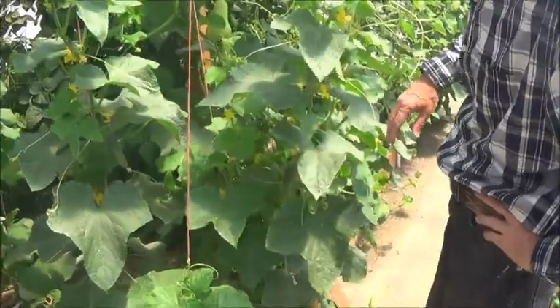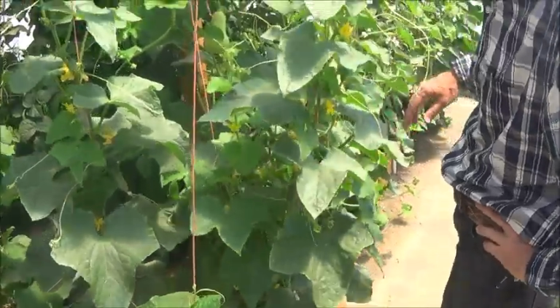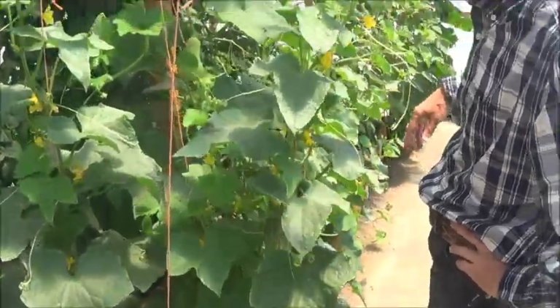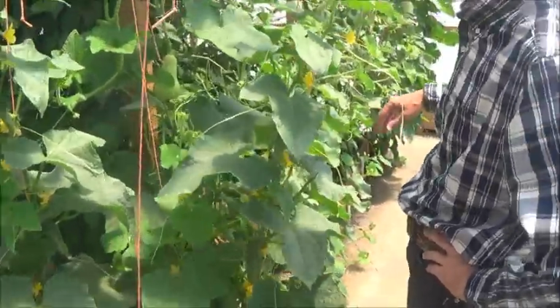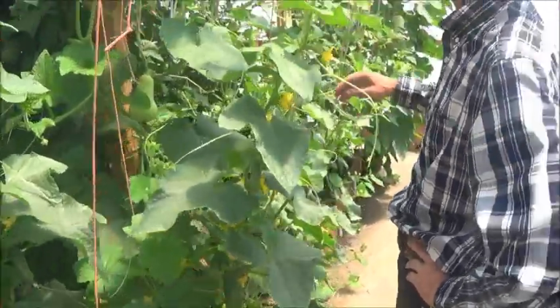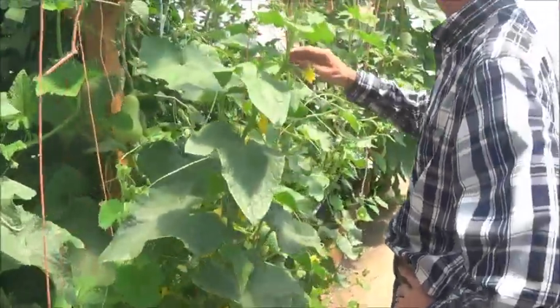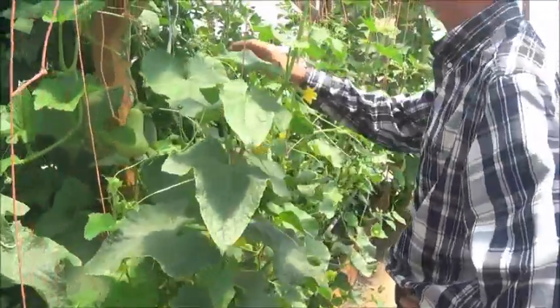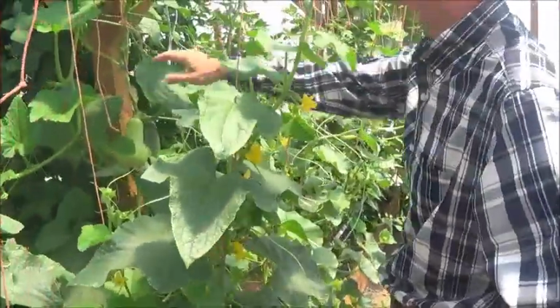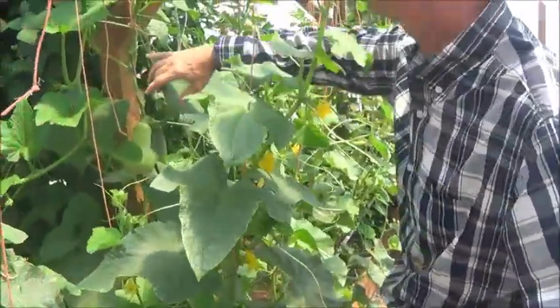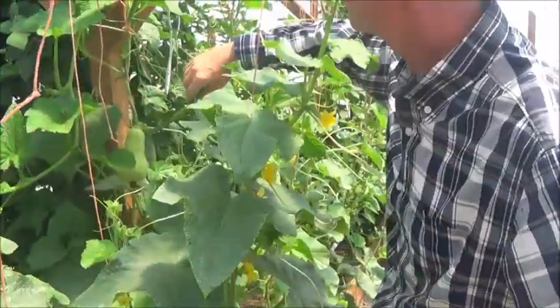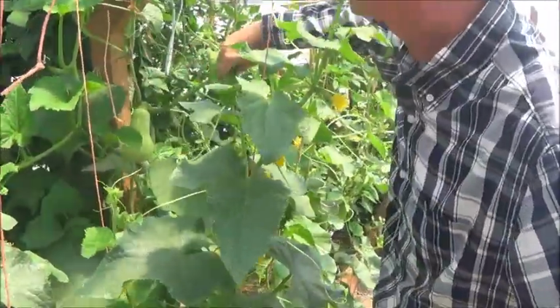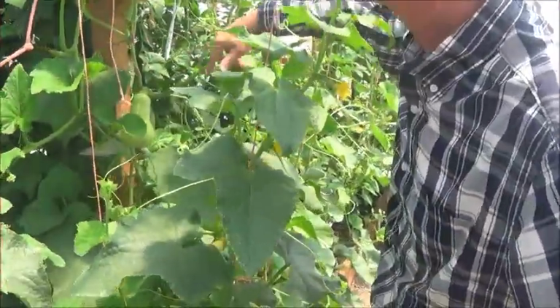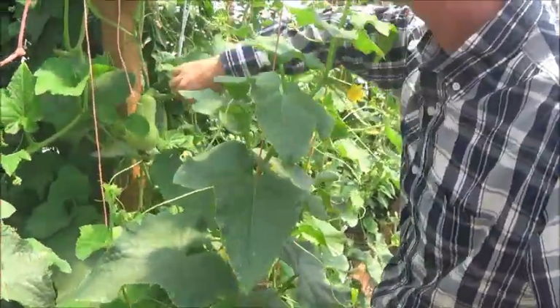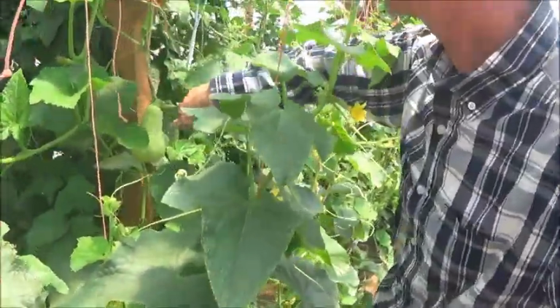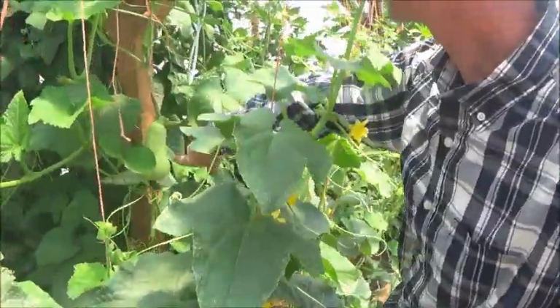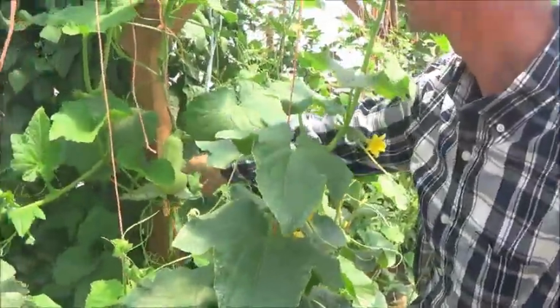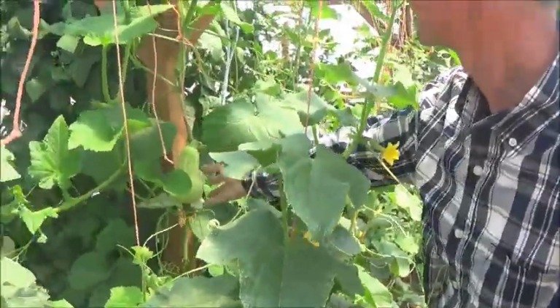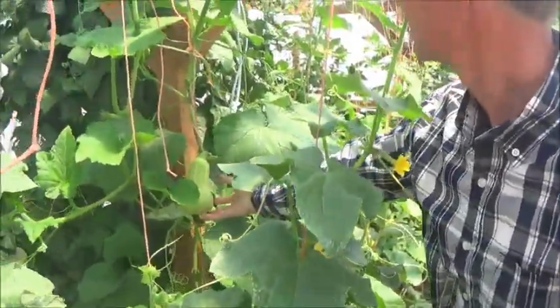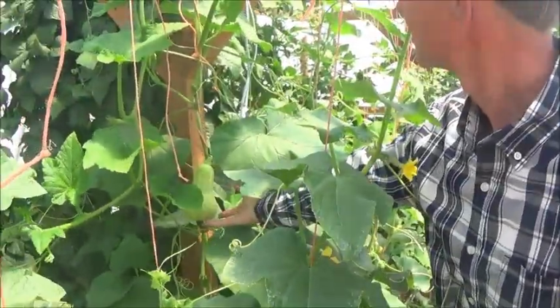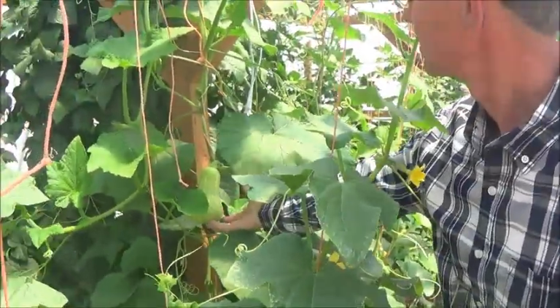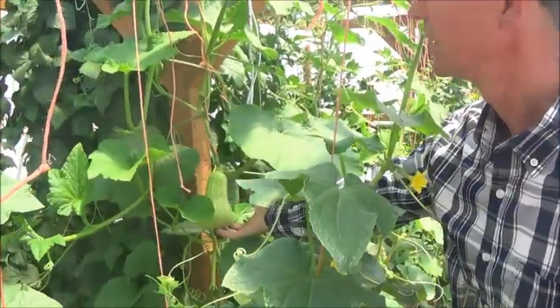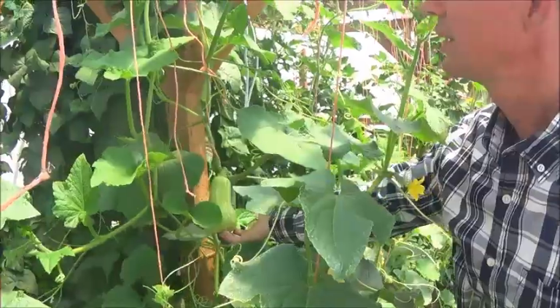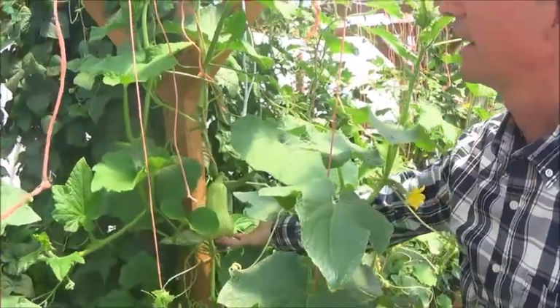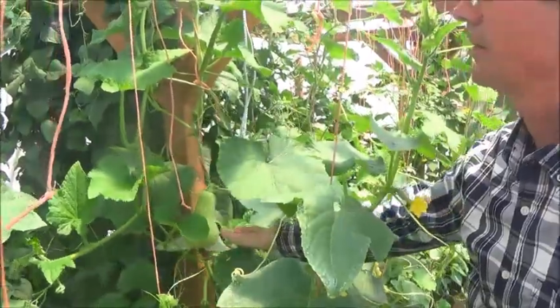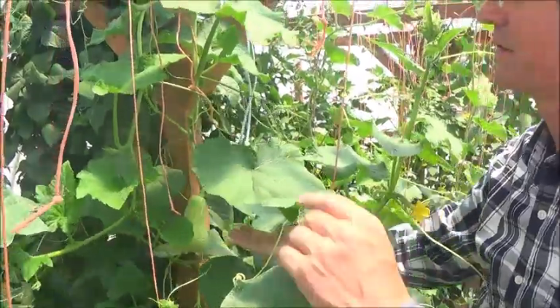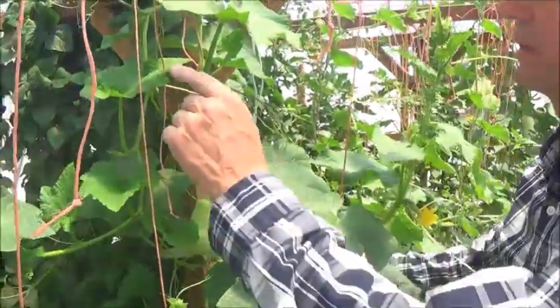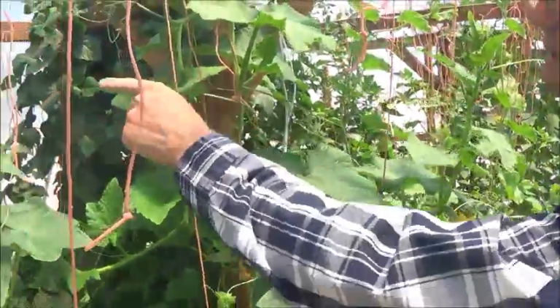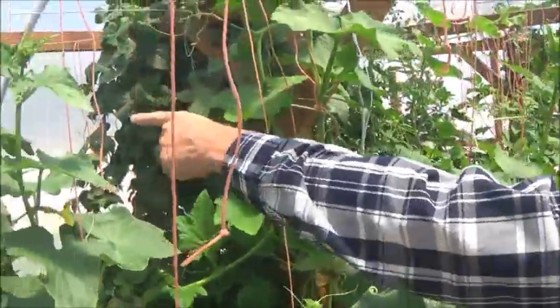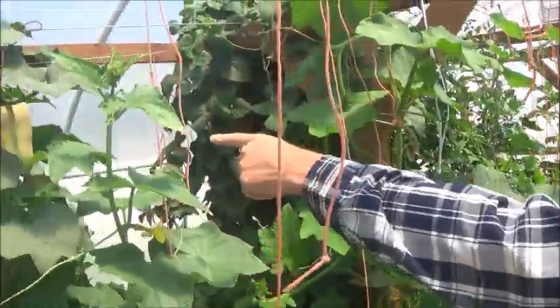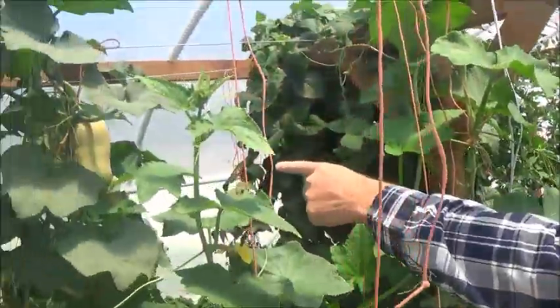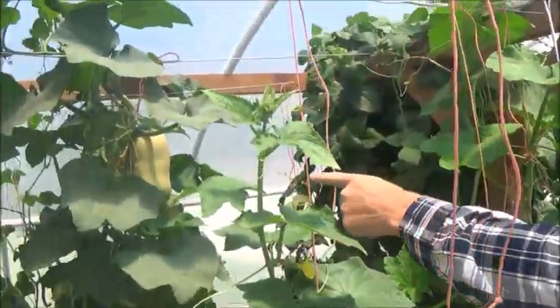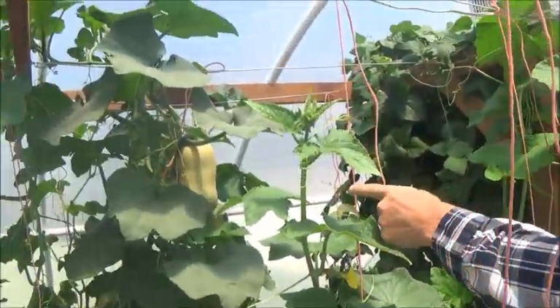Next to that we've got some butternut squash, and then we have some butternut squash on the other side.